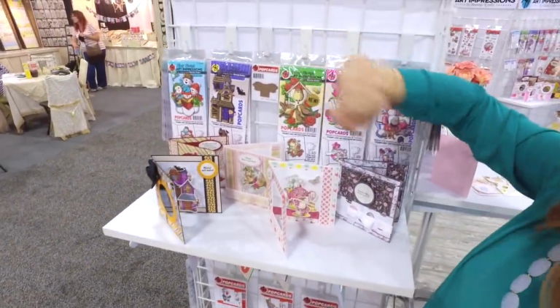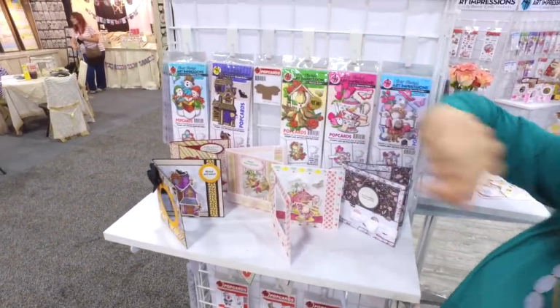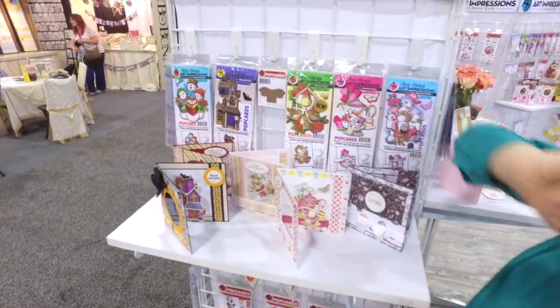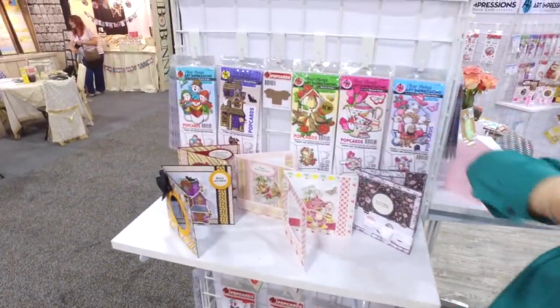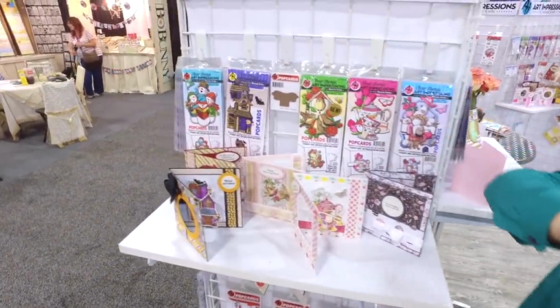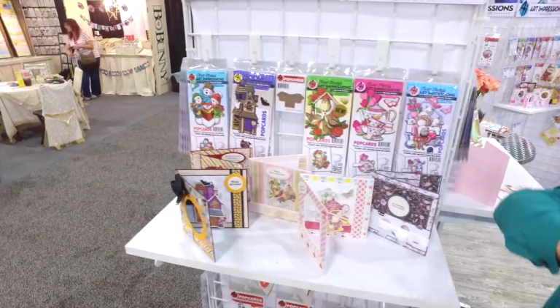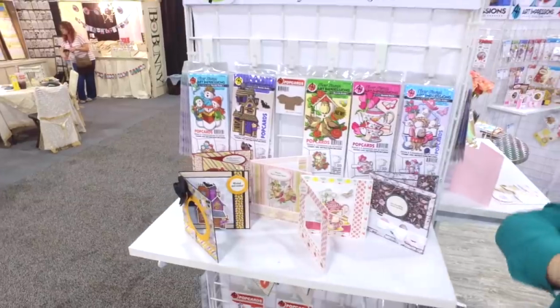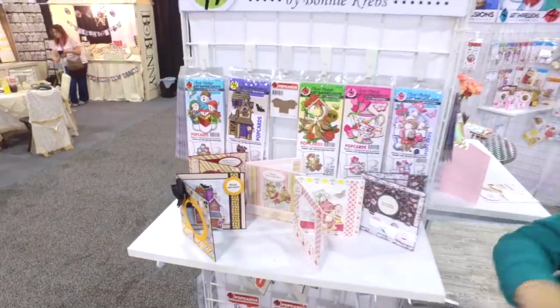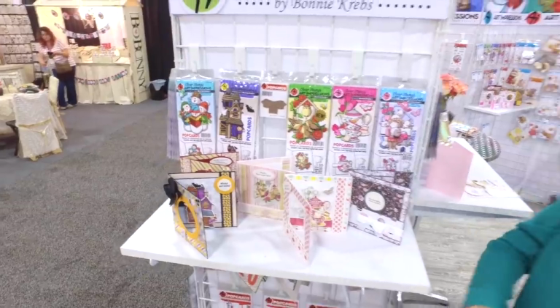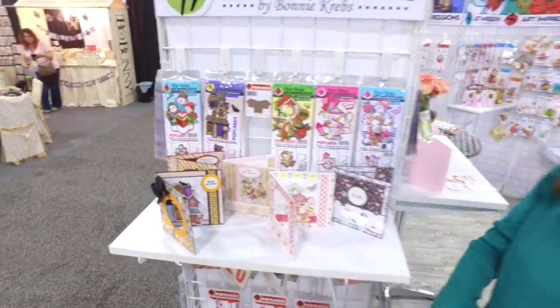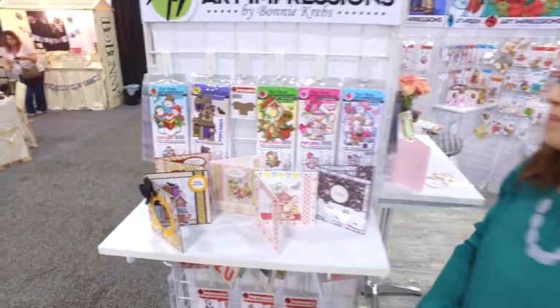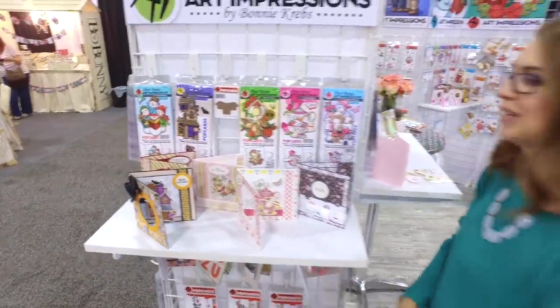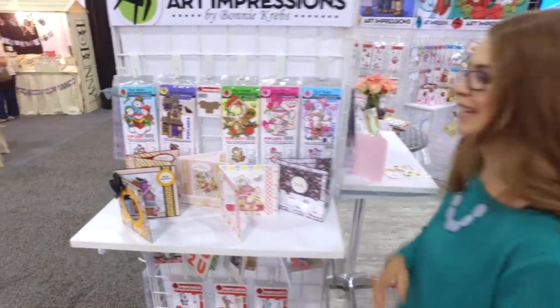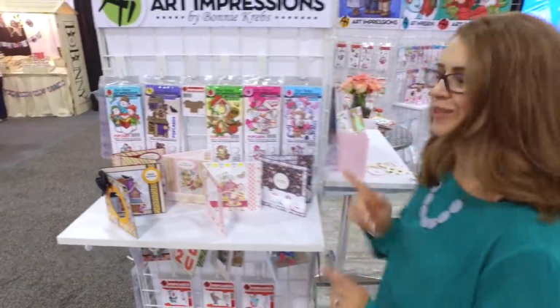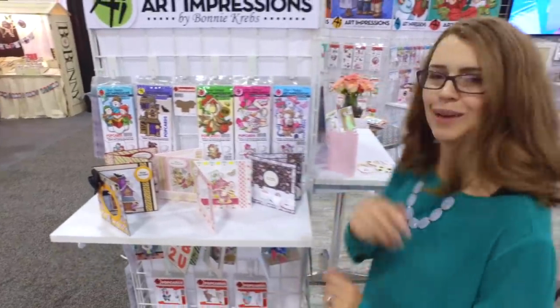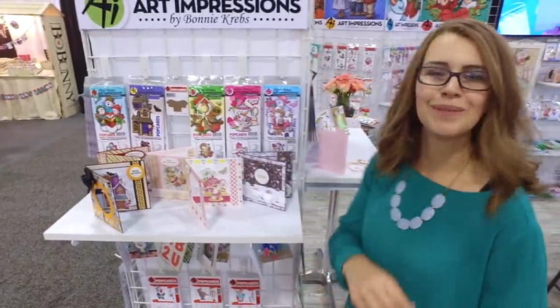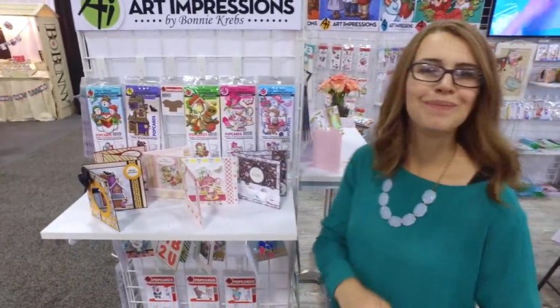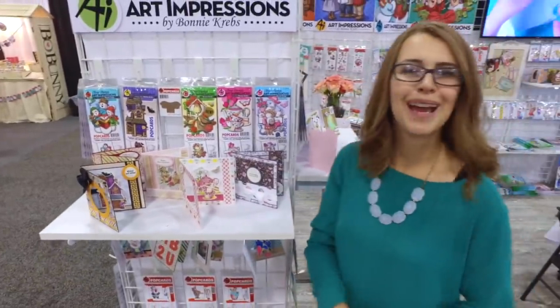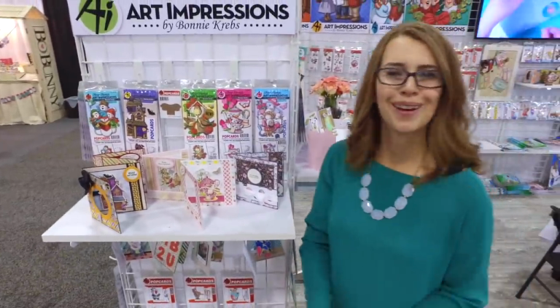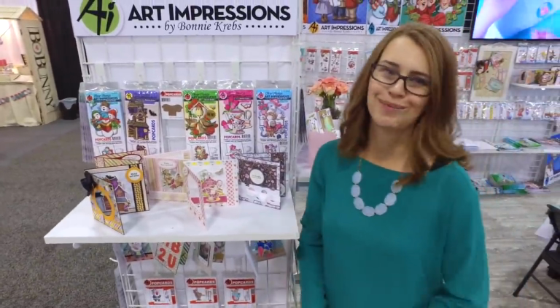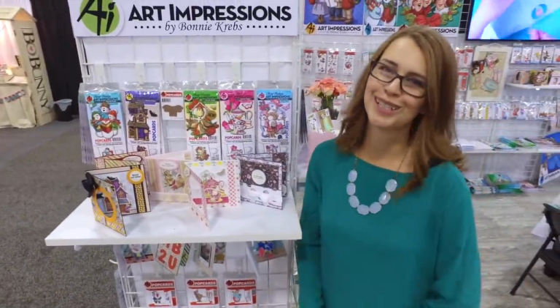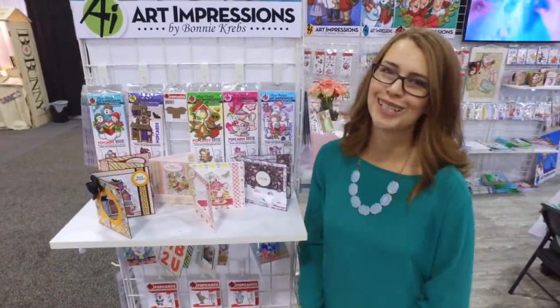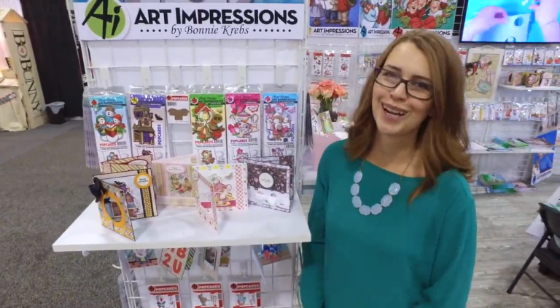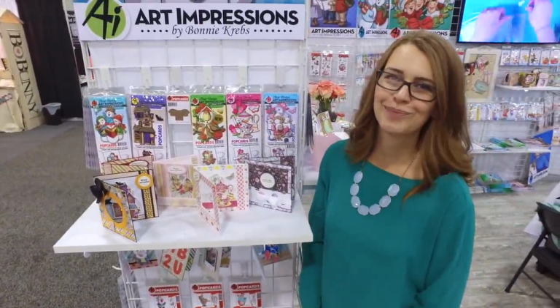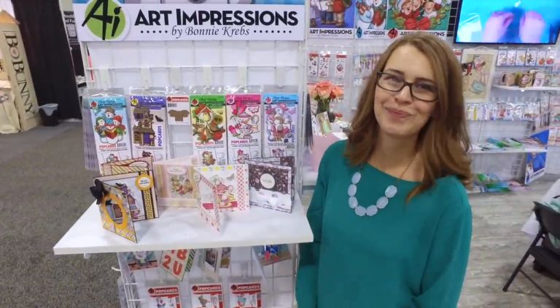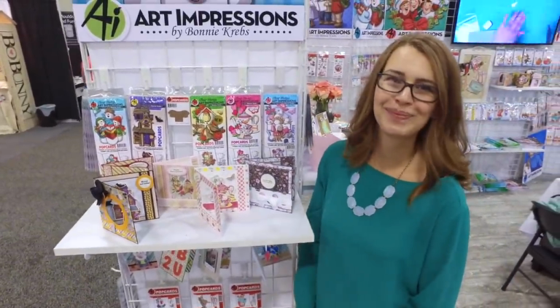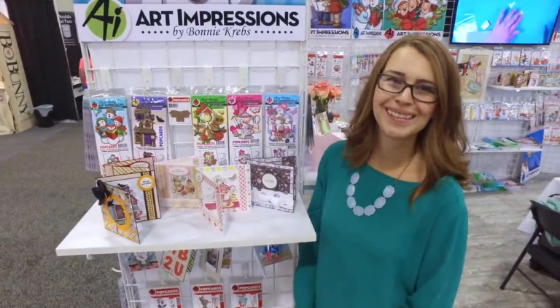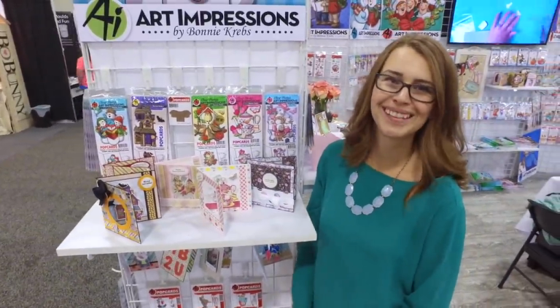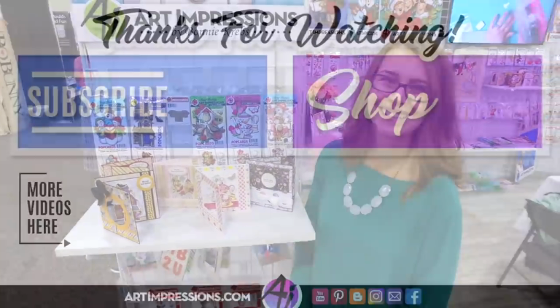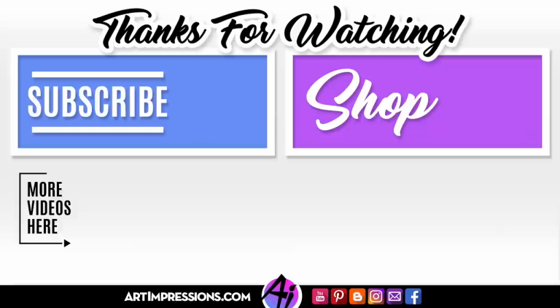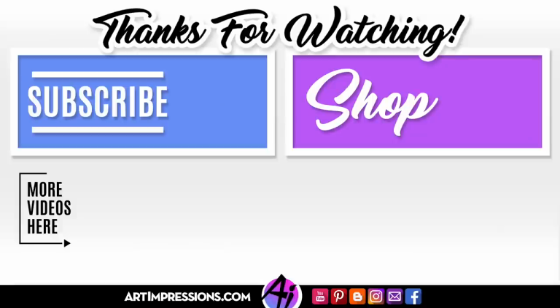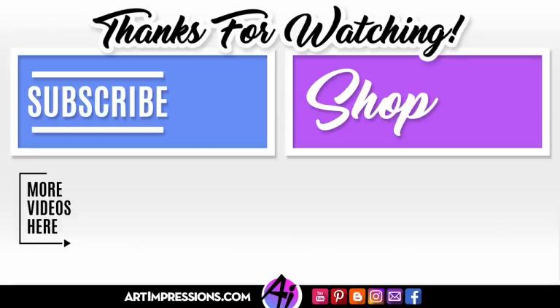Make sure if you're grabbing a new one for the first time, grab that pop card template, and grab them at artimpressions.com.